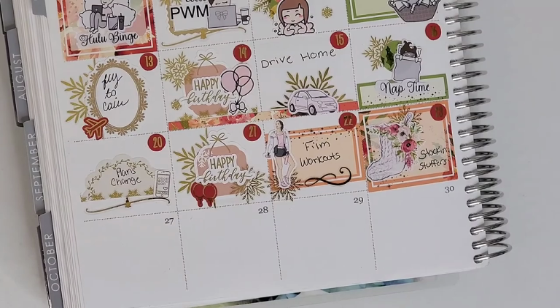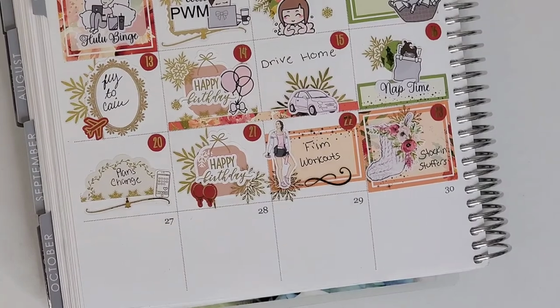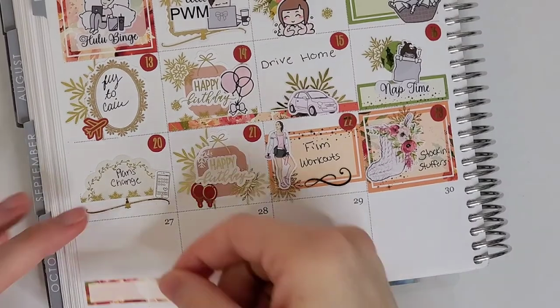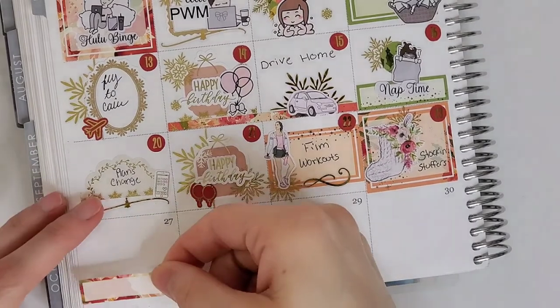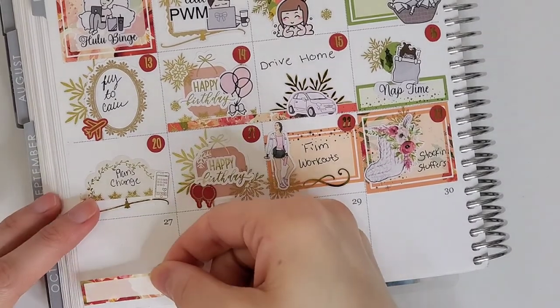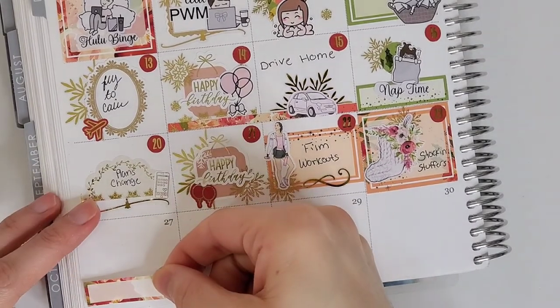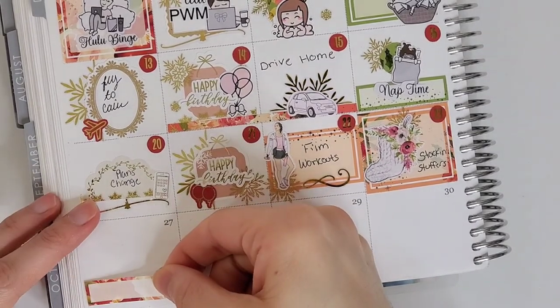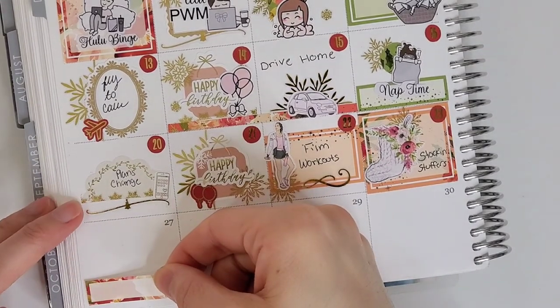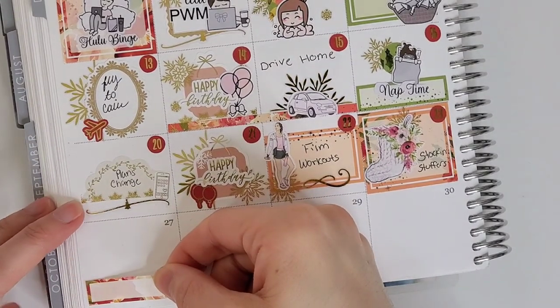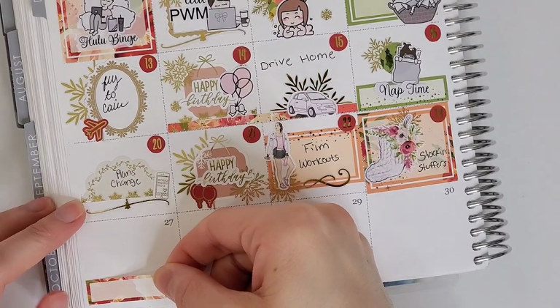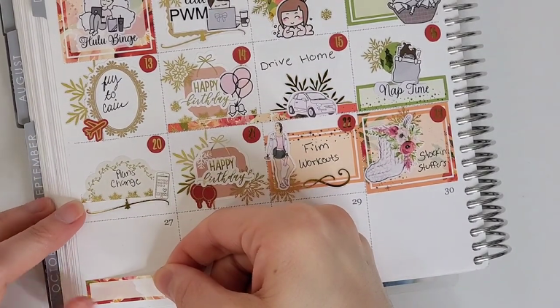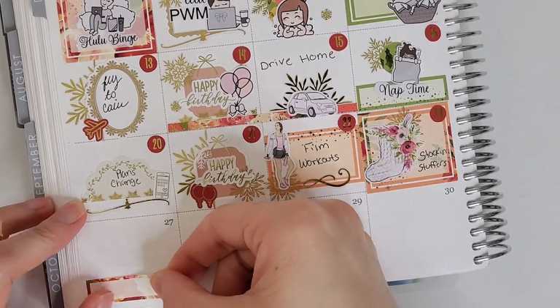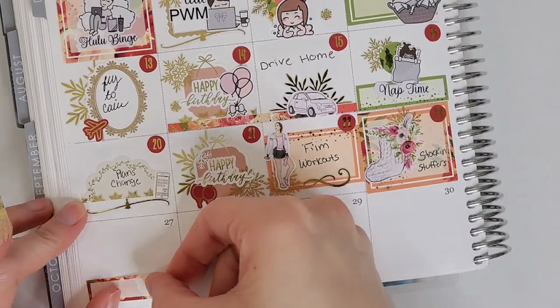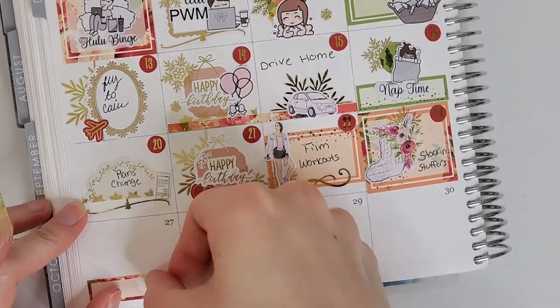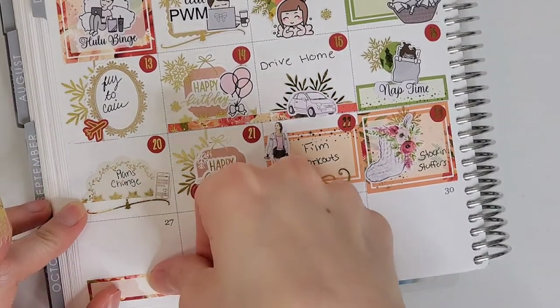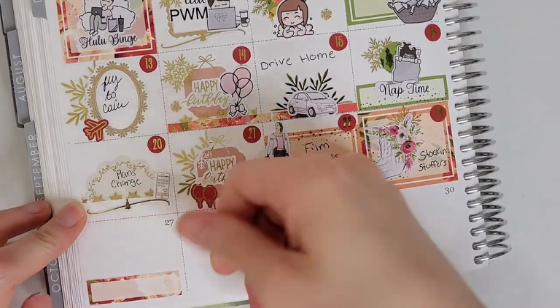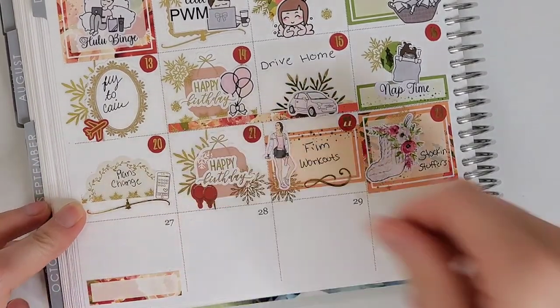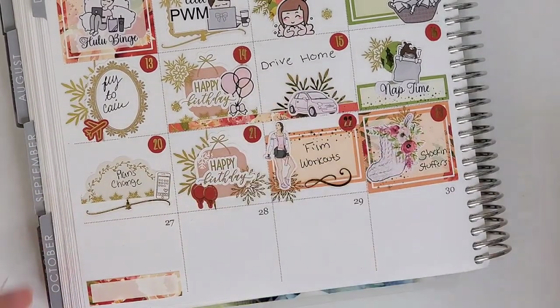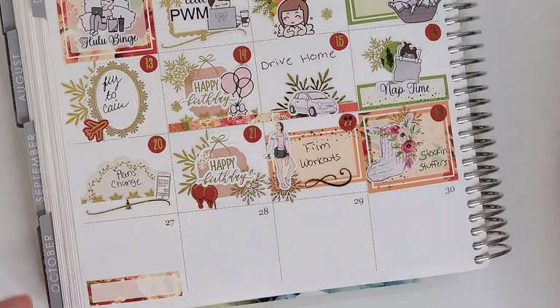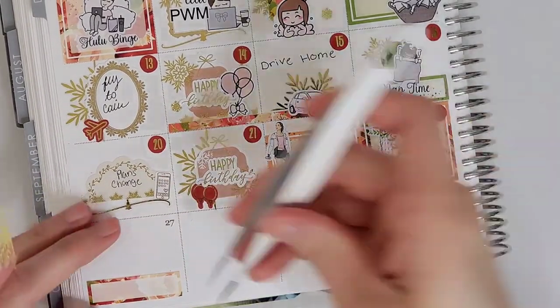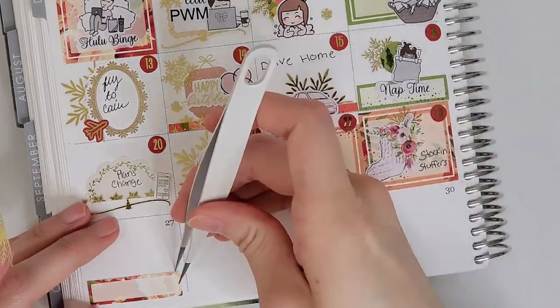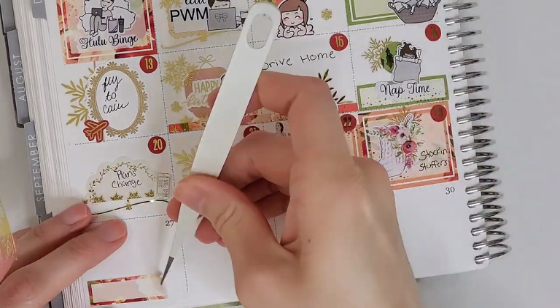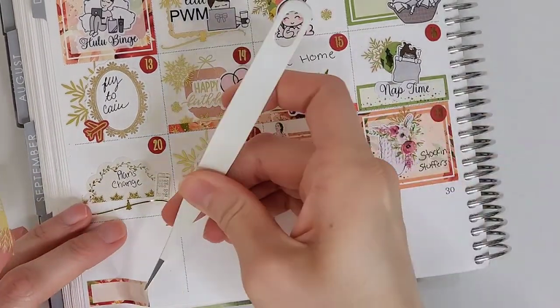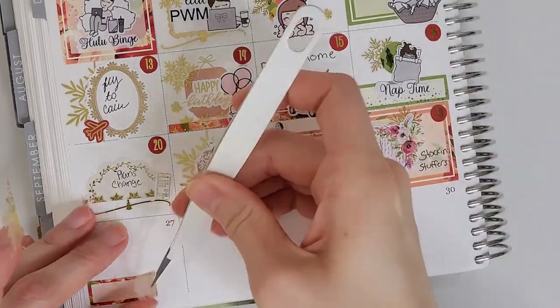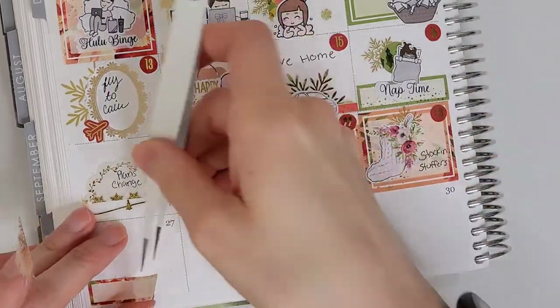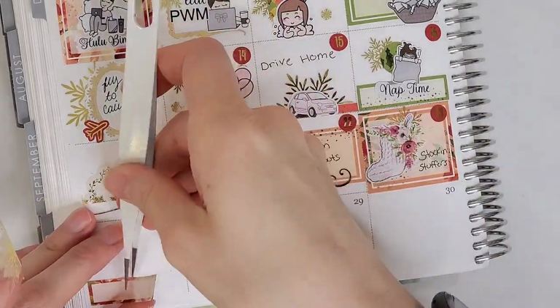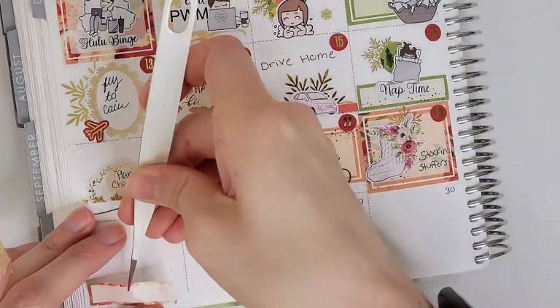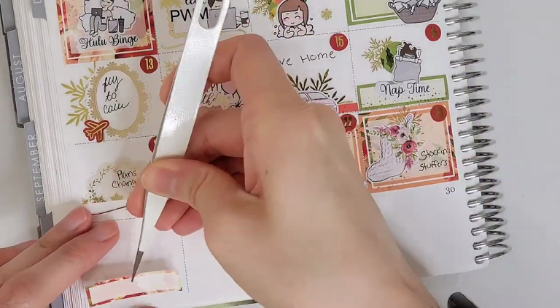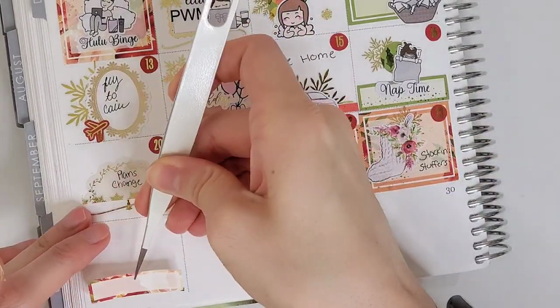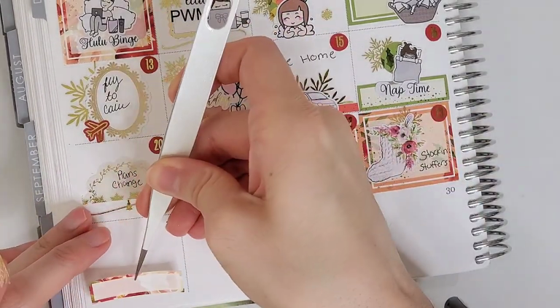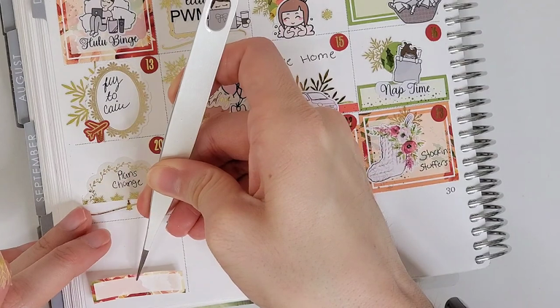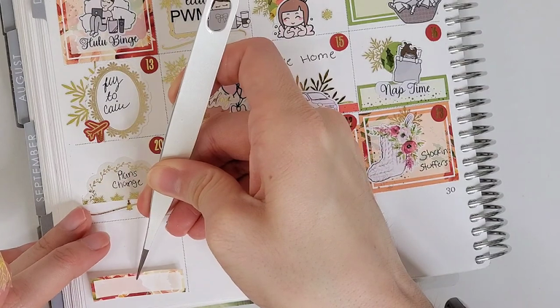On the 26th, I had to mark that that was my birthday, so I just pull in a happy birthday script from Rose Colored Days, and the present box is from the kit.